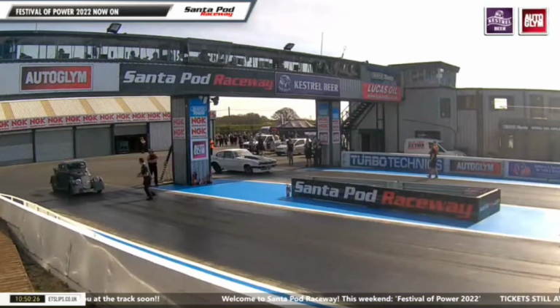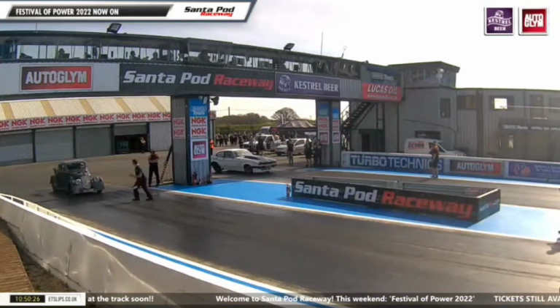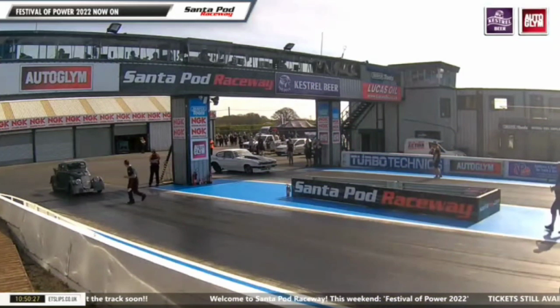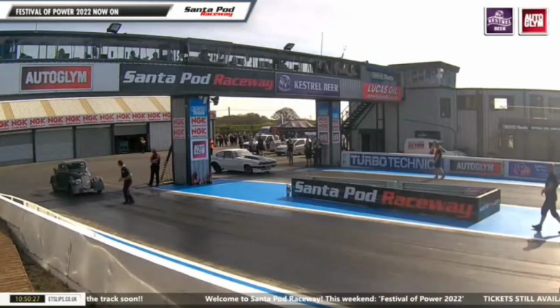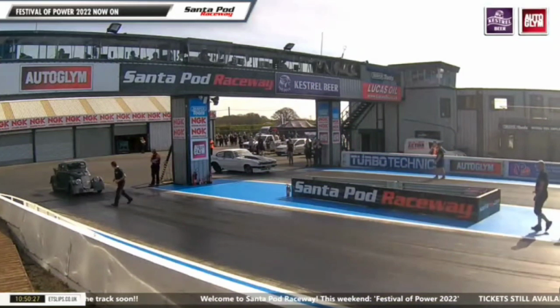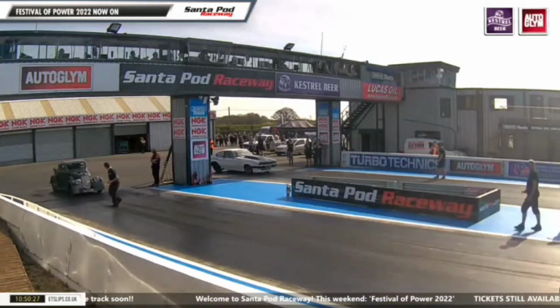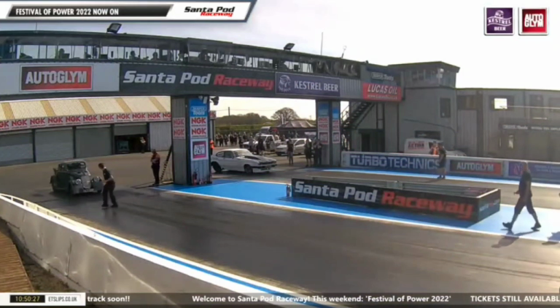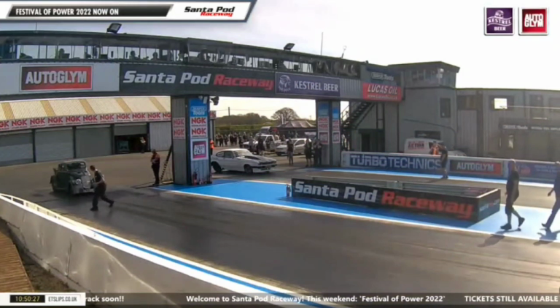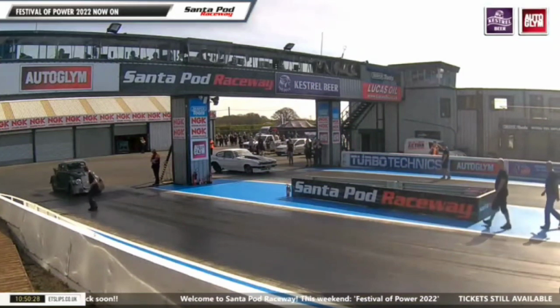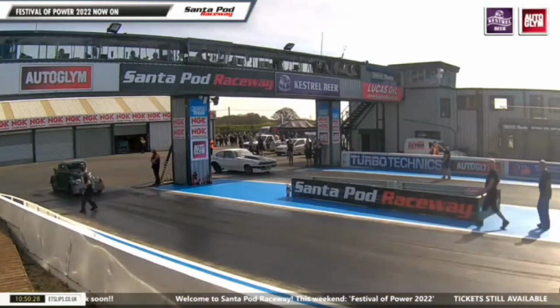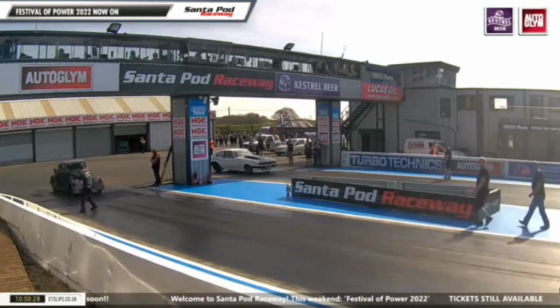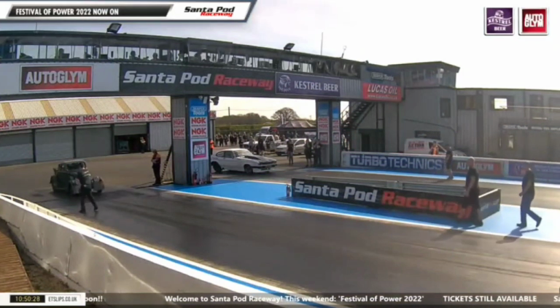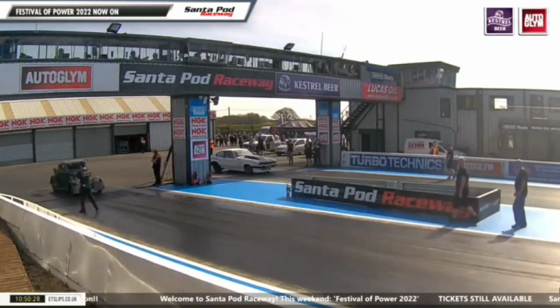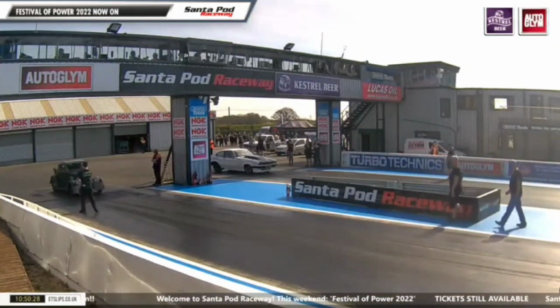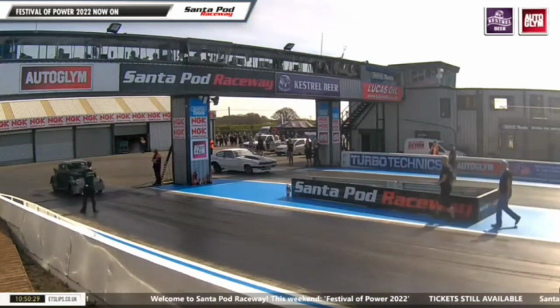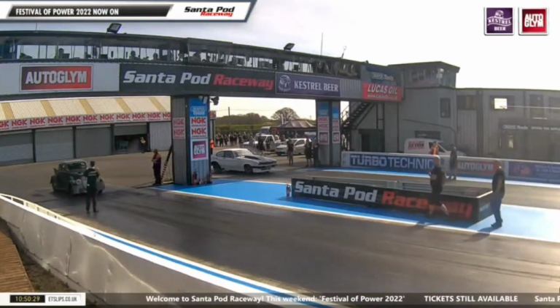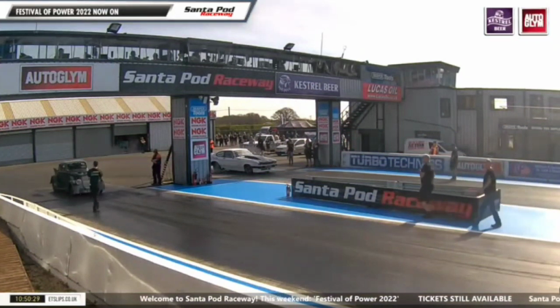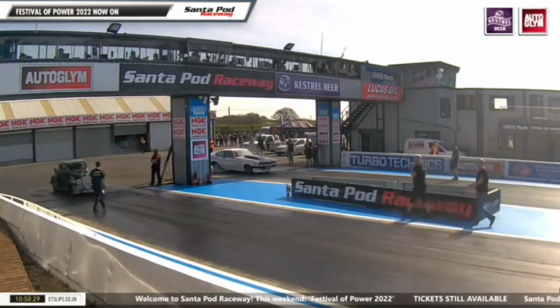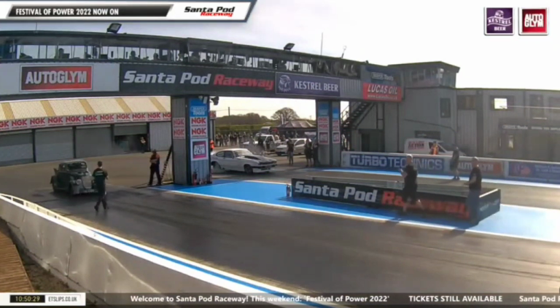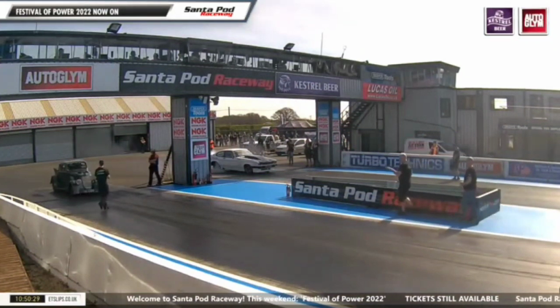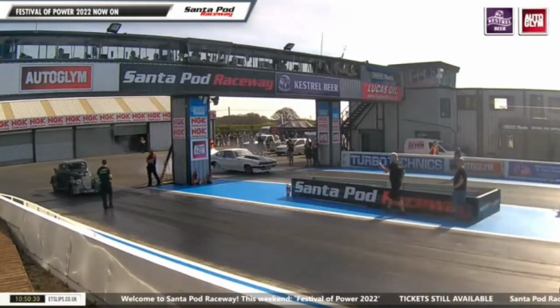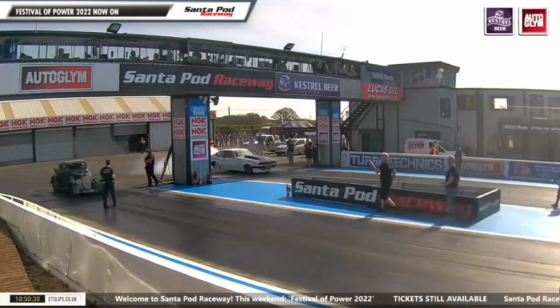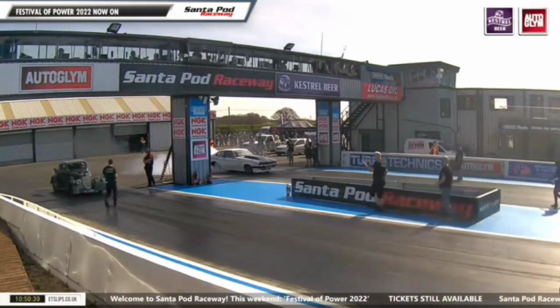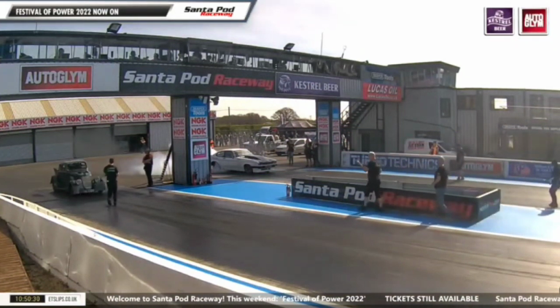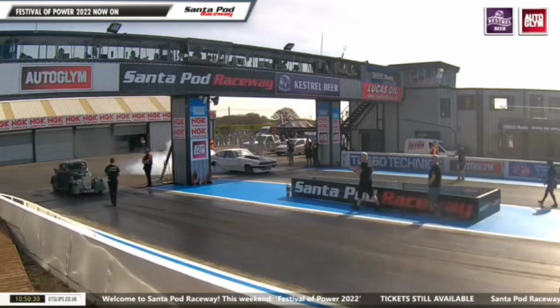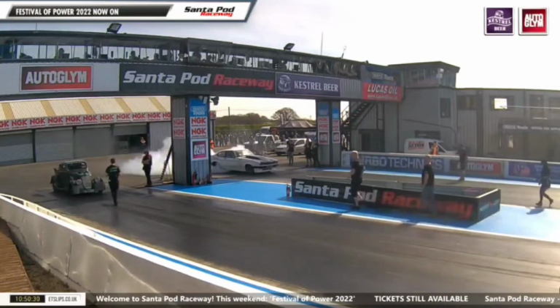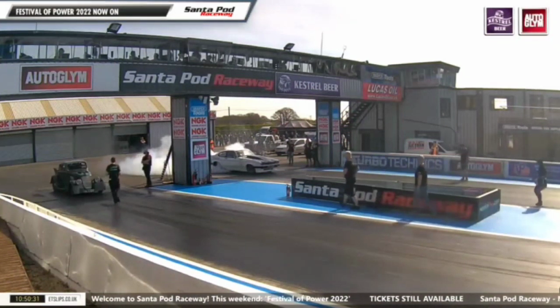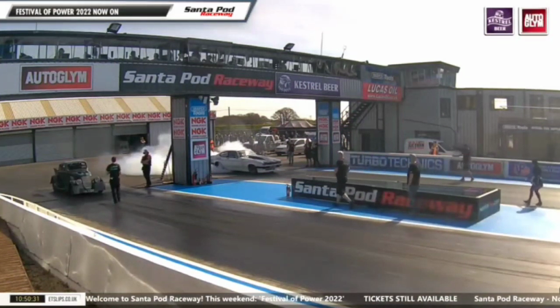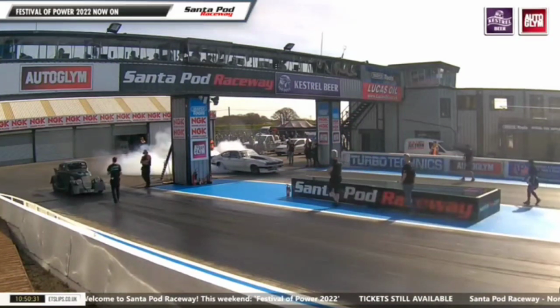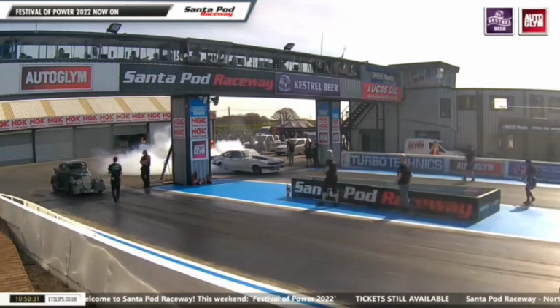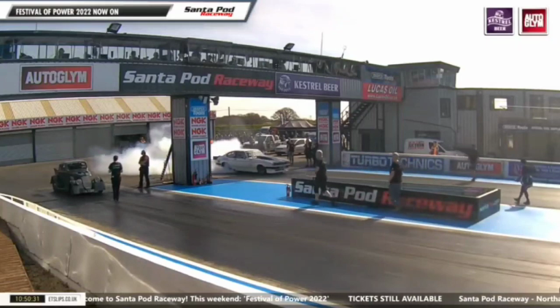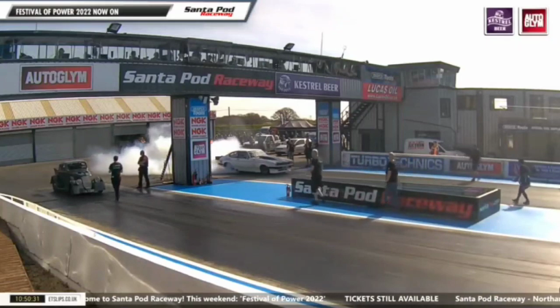That gets qualified, actually. I think it's 13 and a half is the qualifying time for Street Eliminator. That's right, yeah. So he's in.